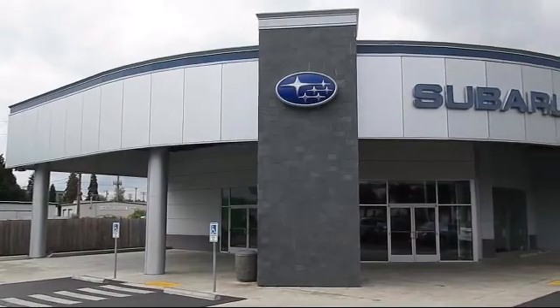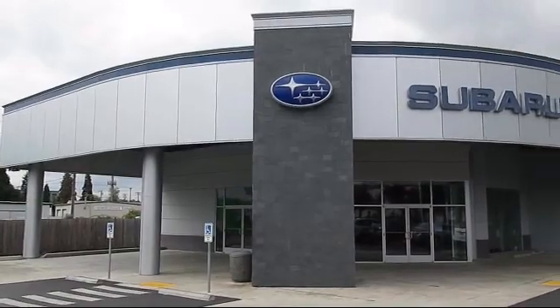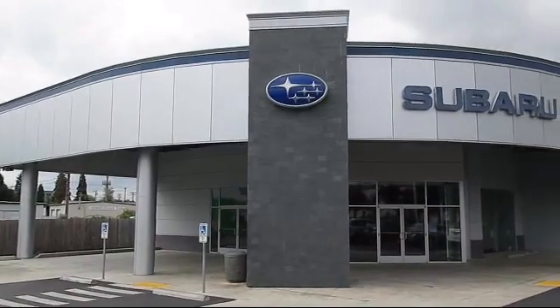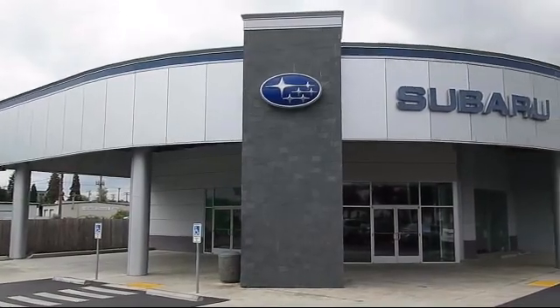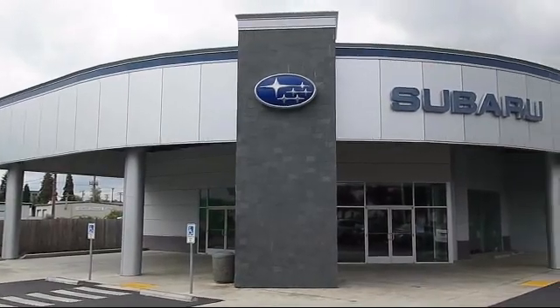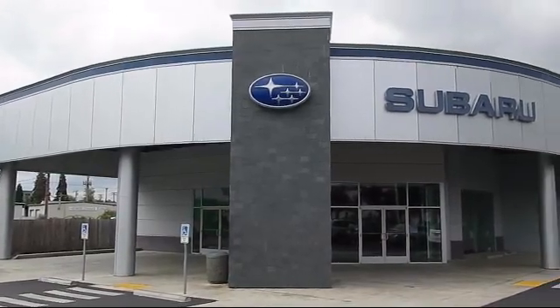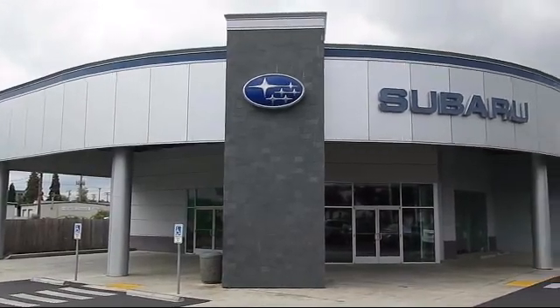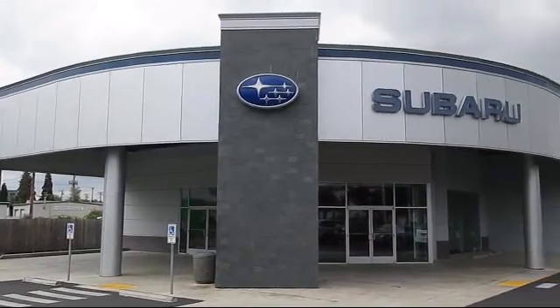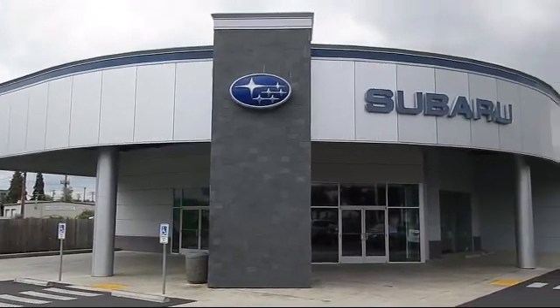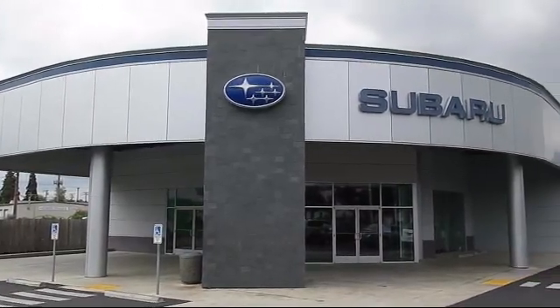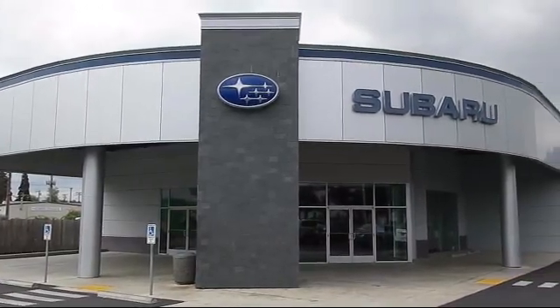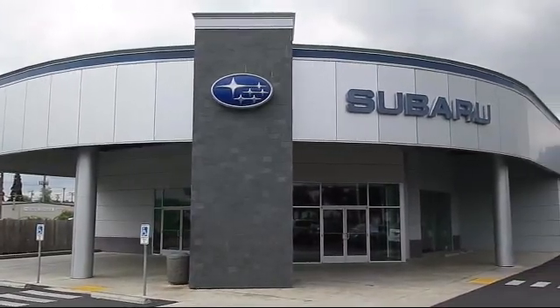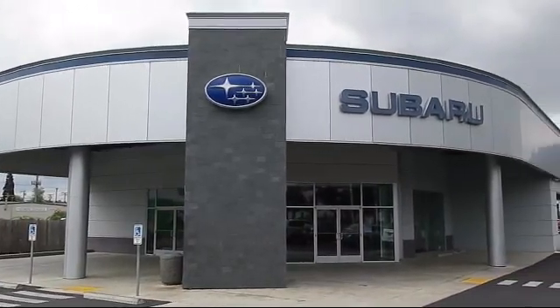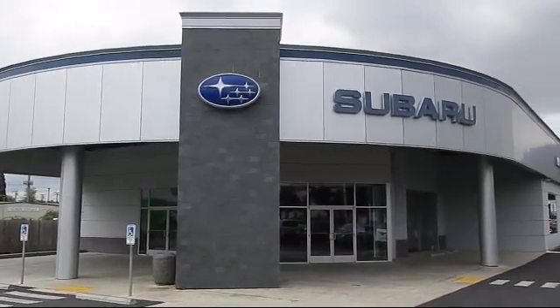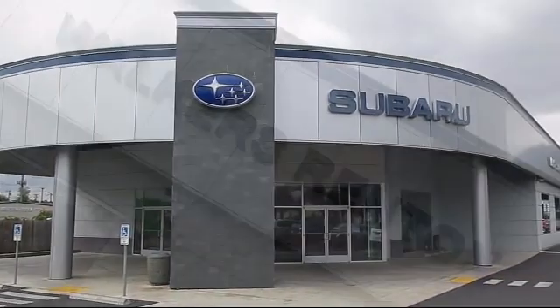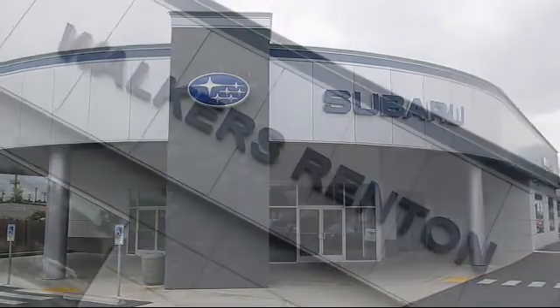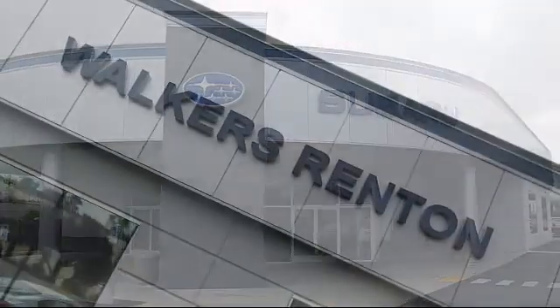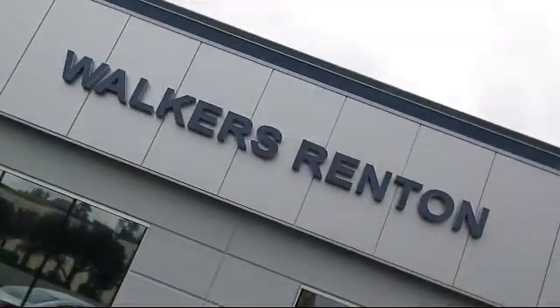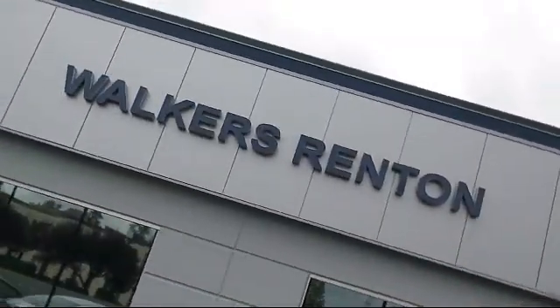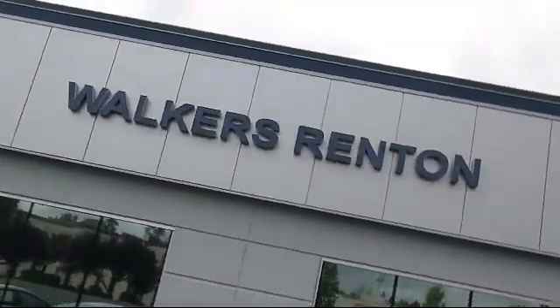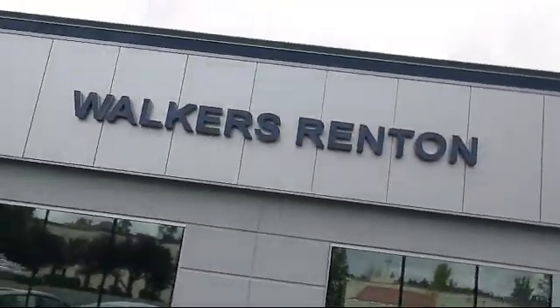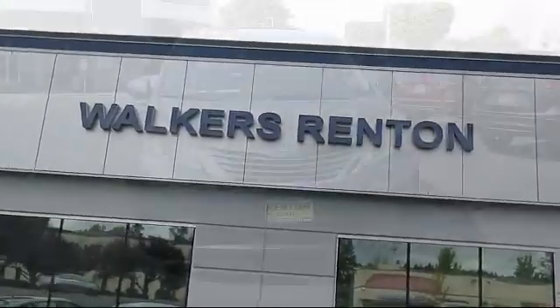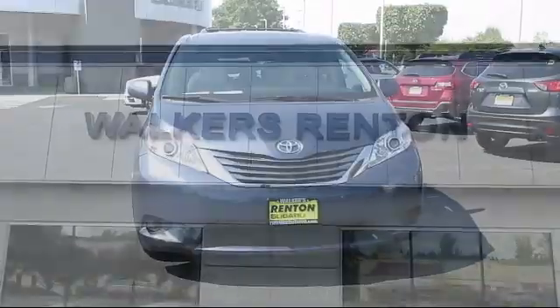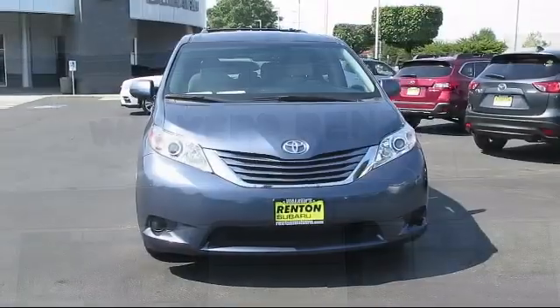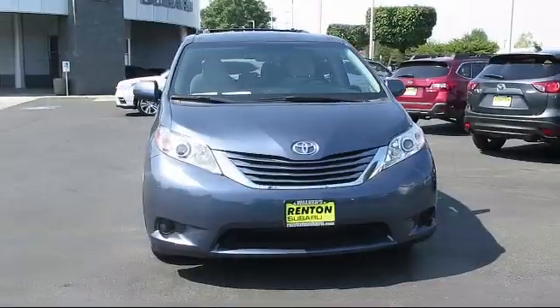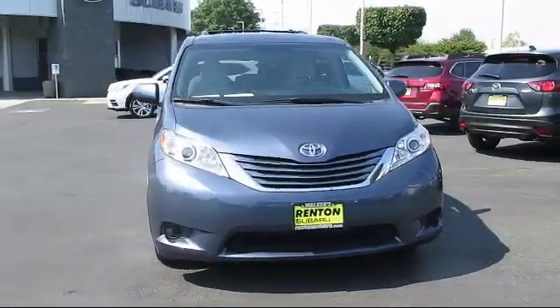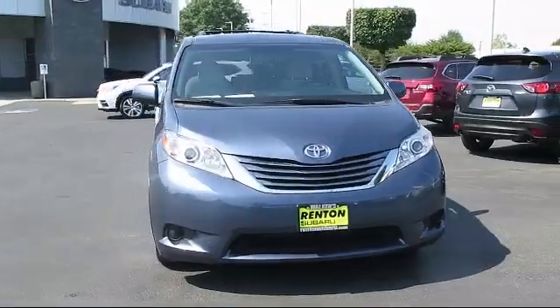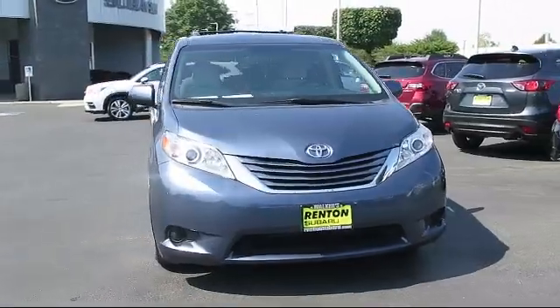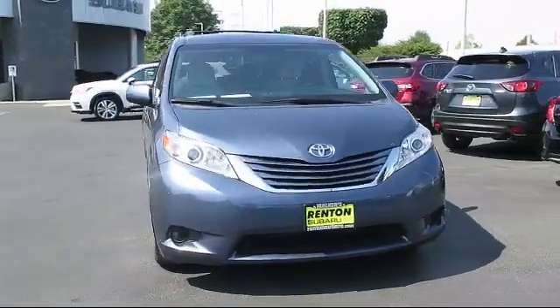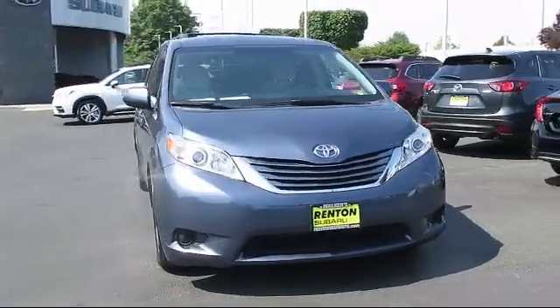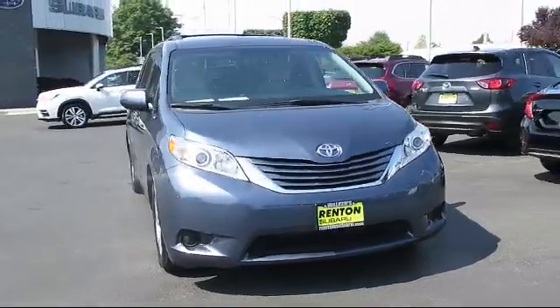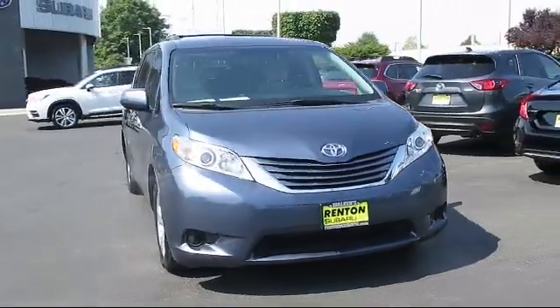Welcome to Walker's Renton Subaru, and here's a look at another vehicle from our great selection of cars, trucks, and SUVs.